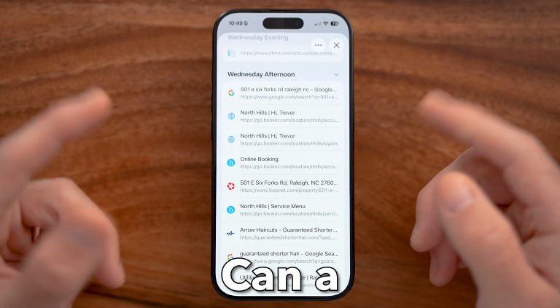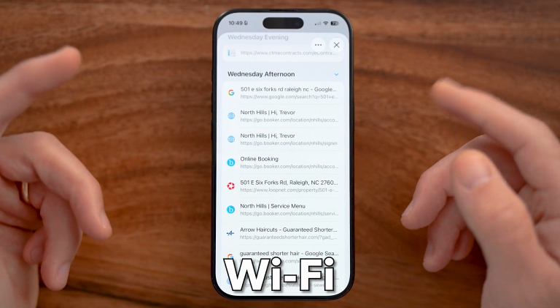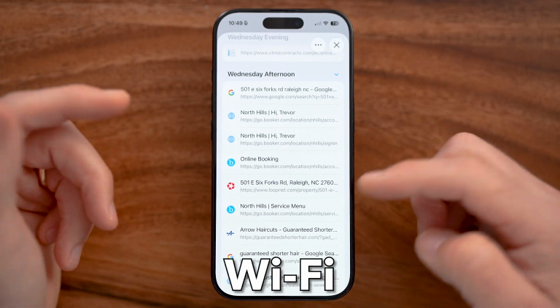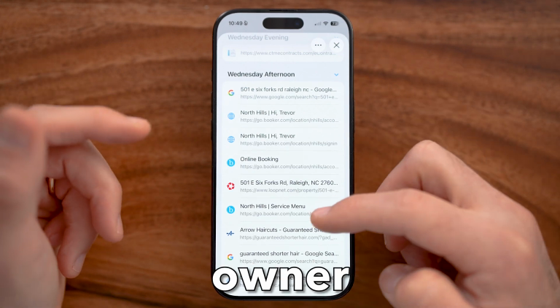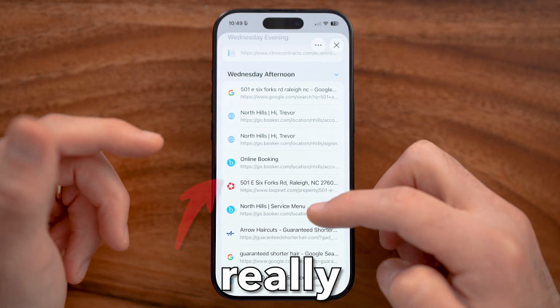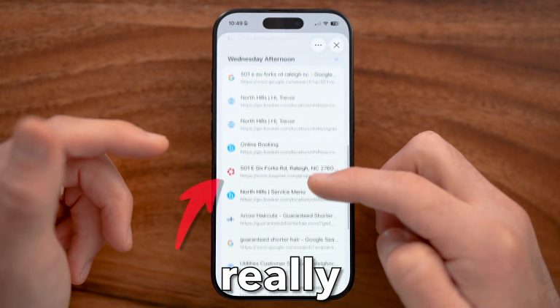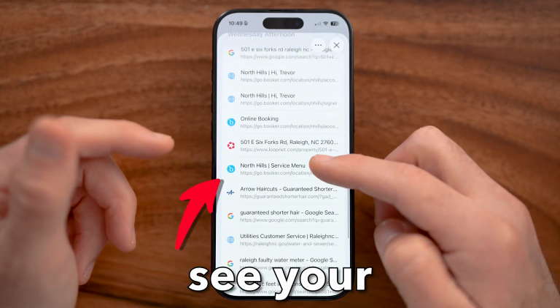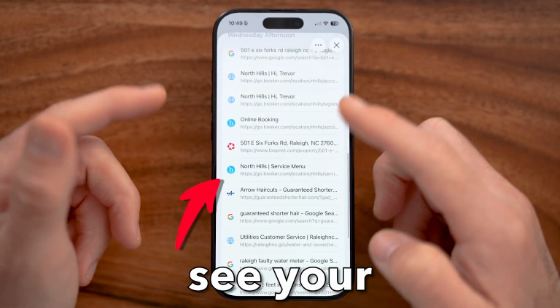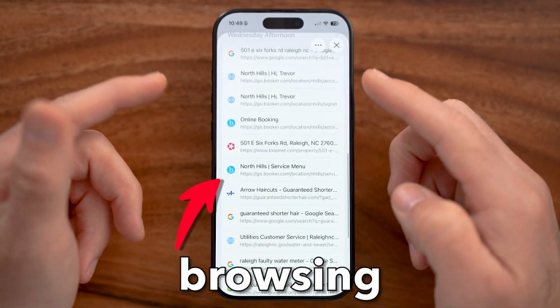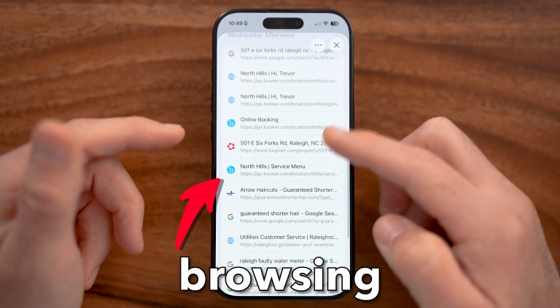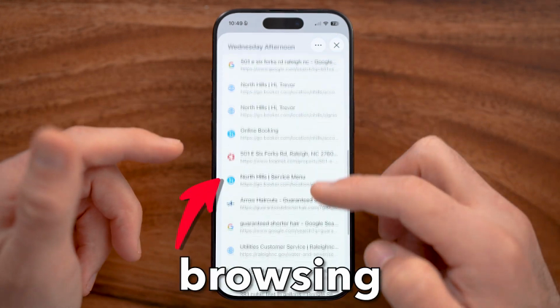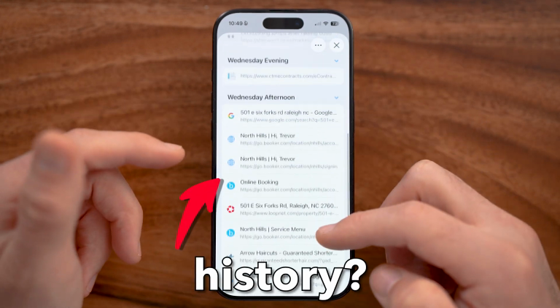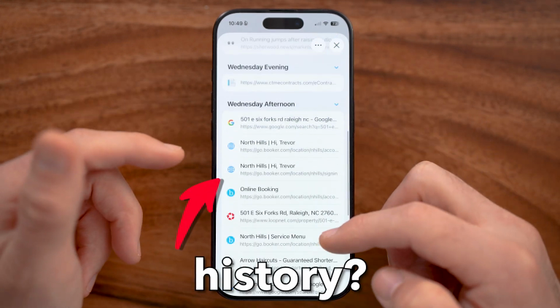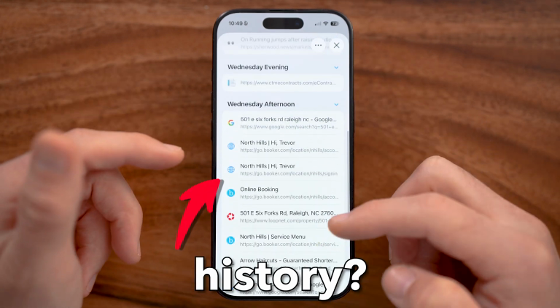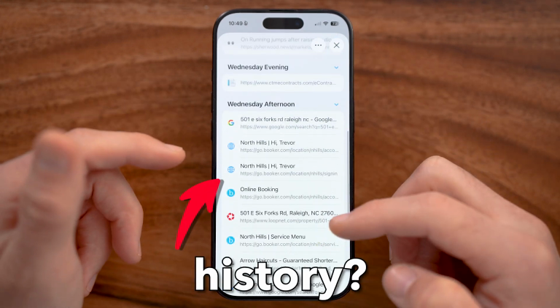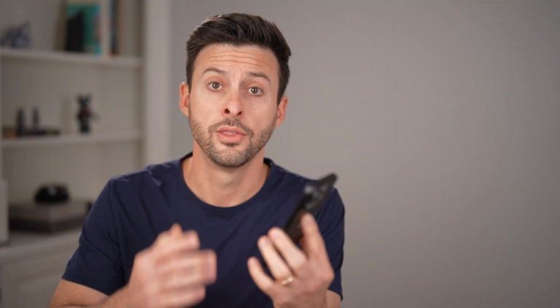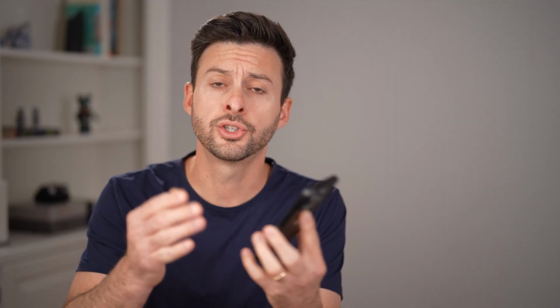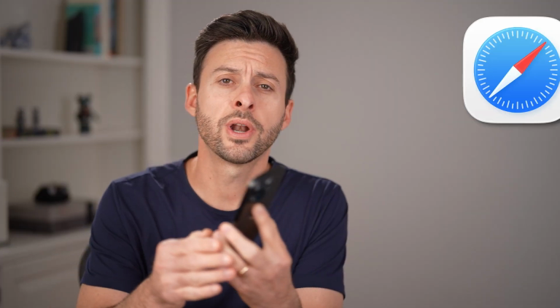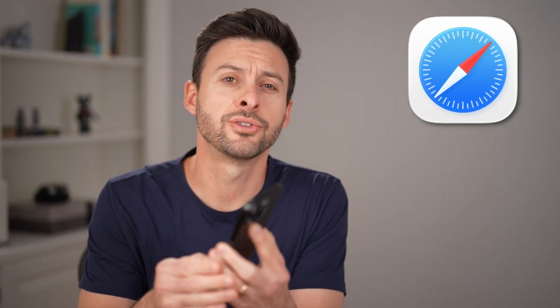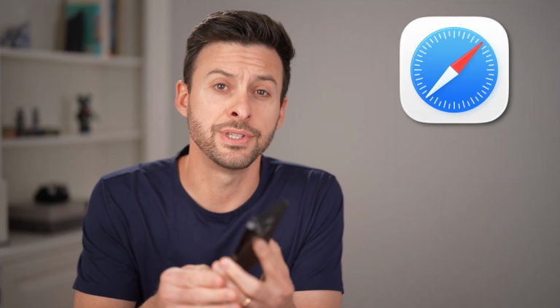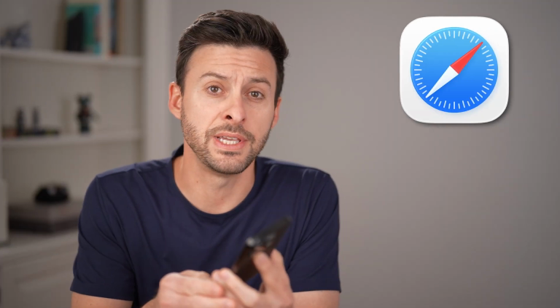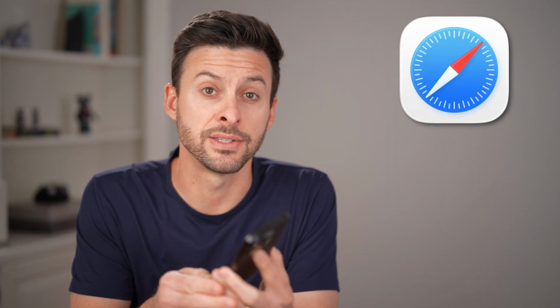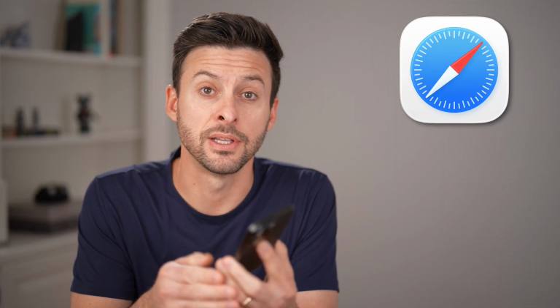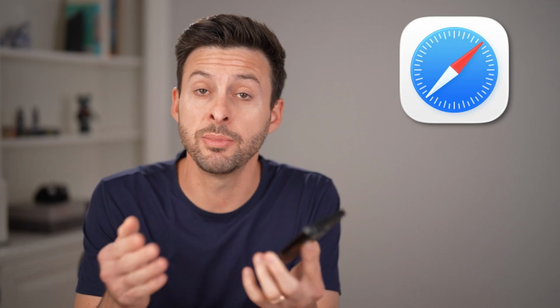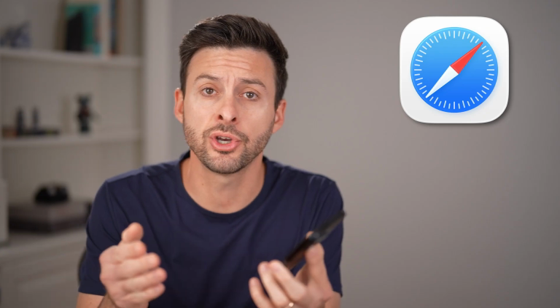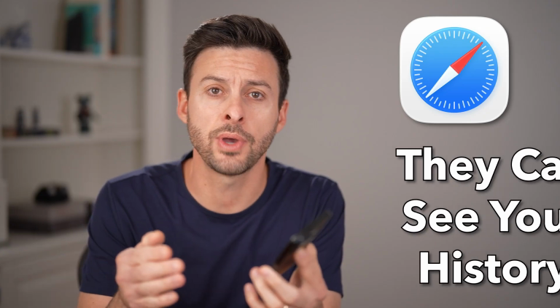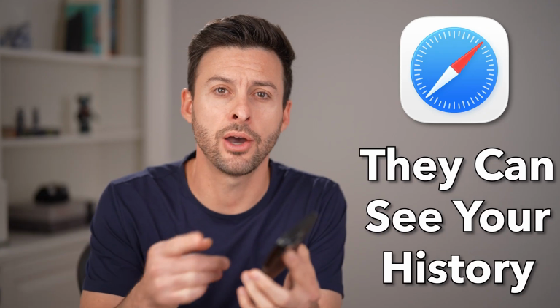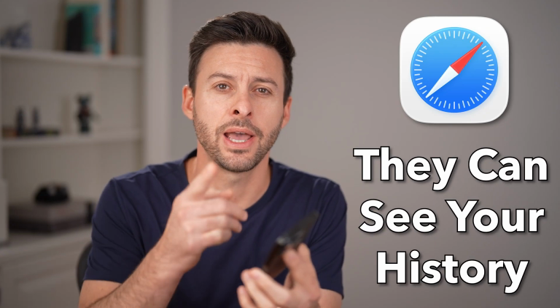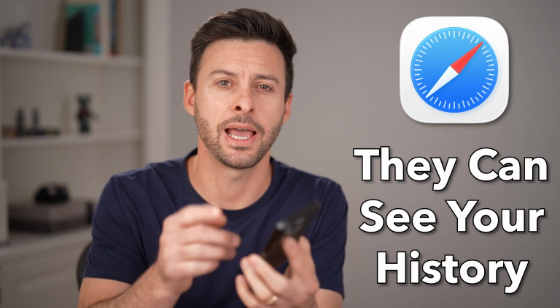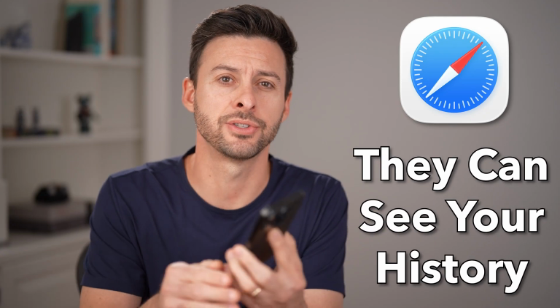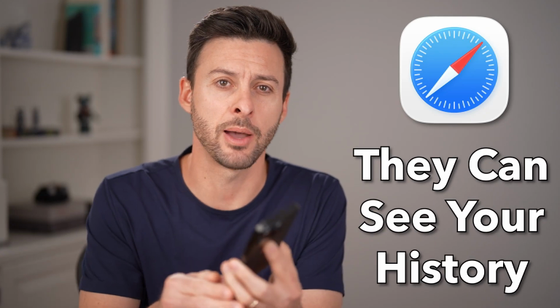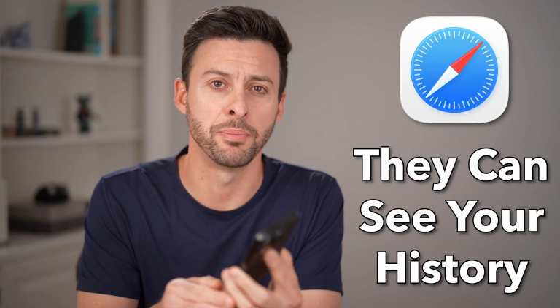Can a Wi-Fi owner really see your browsing history? The short answer is yes. Let me show you how and how to stop it.